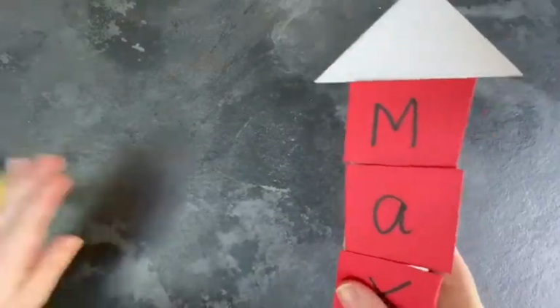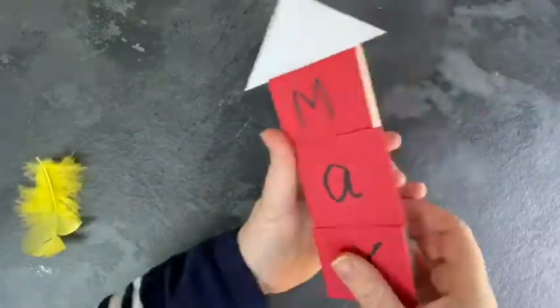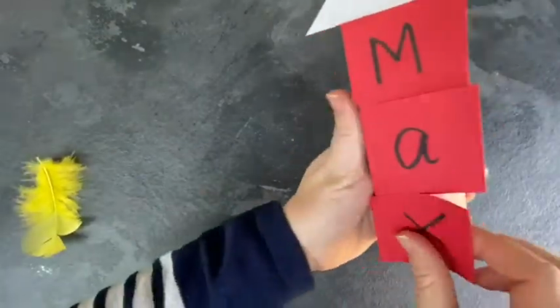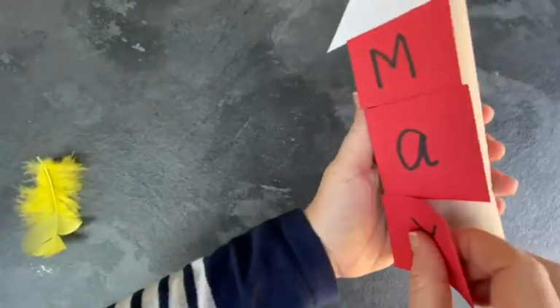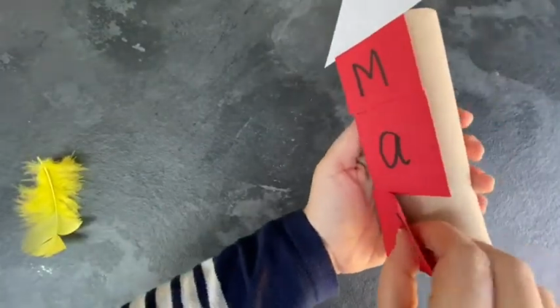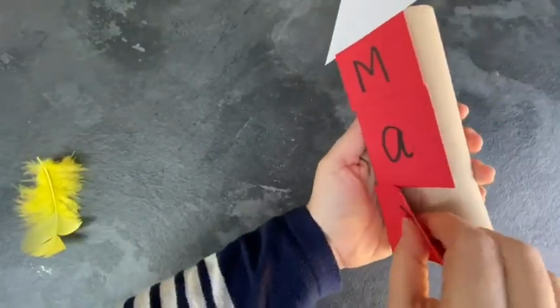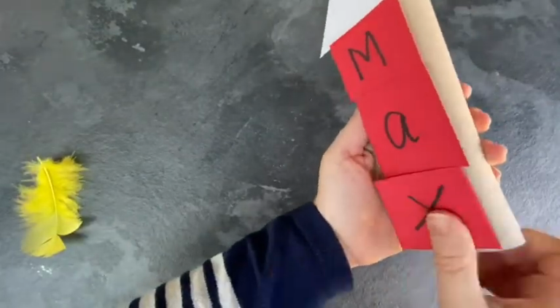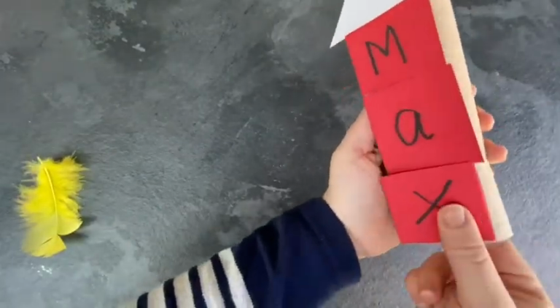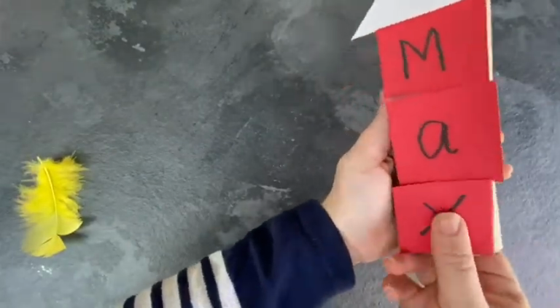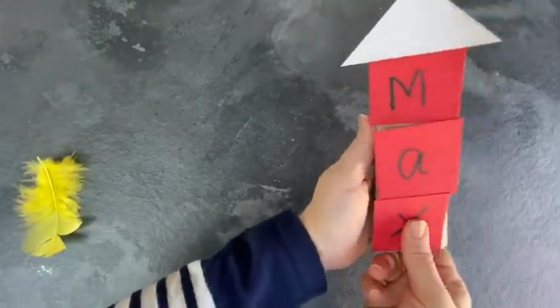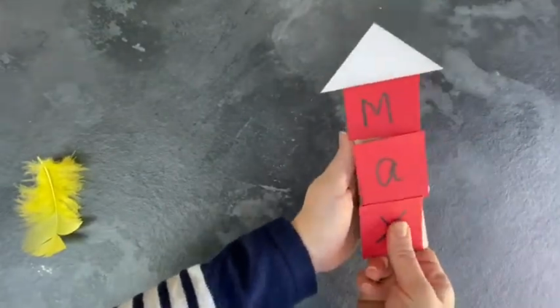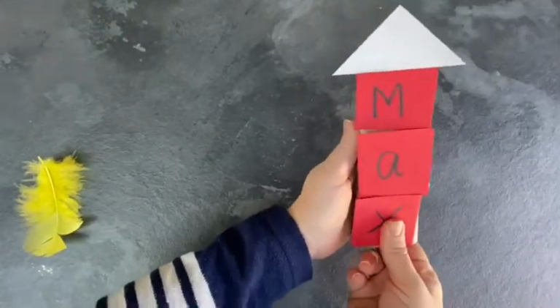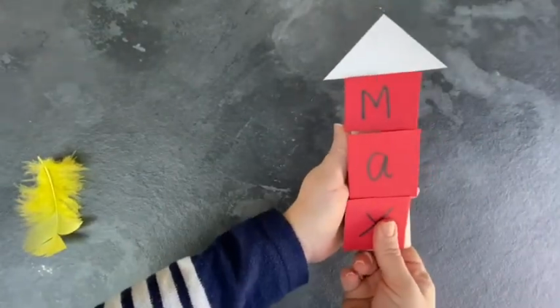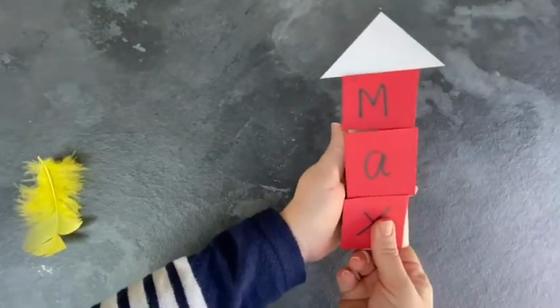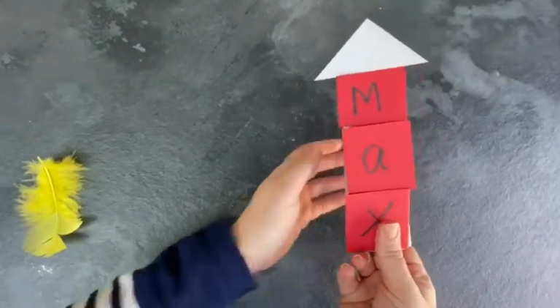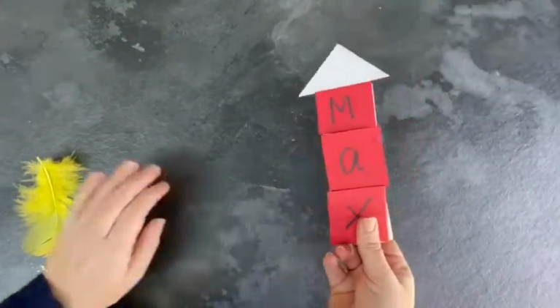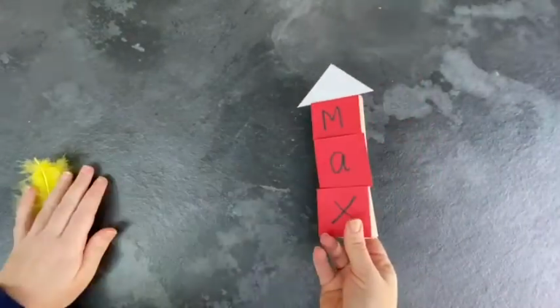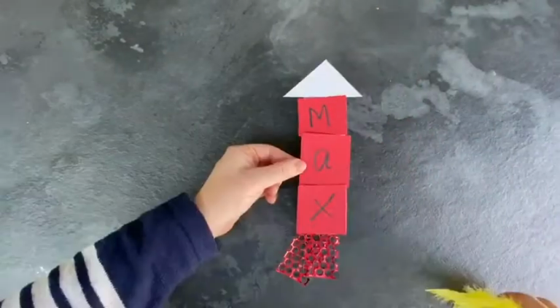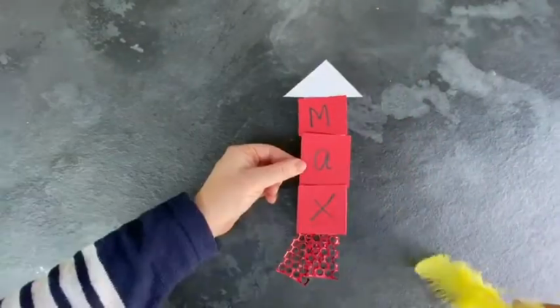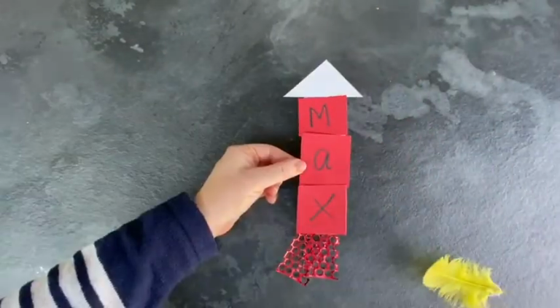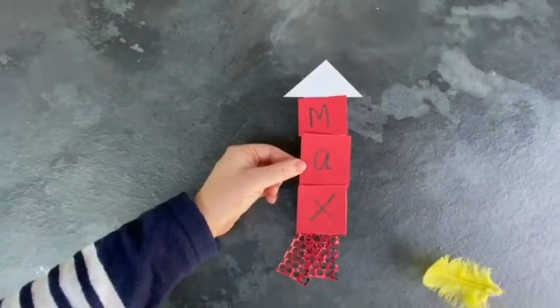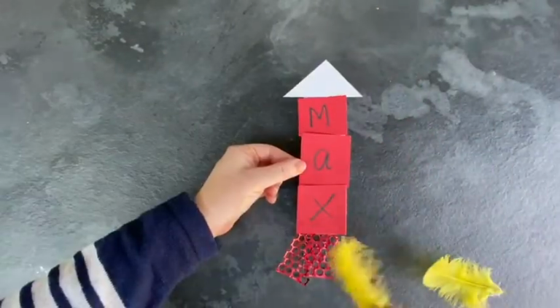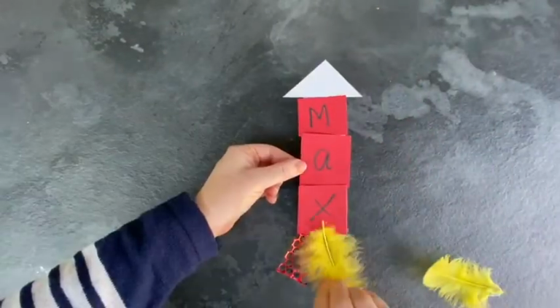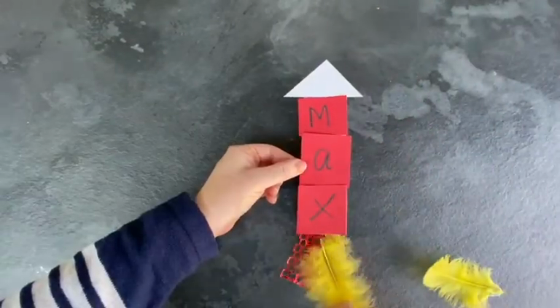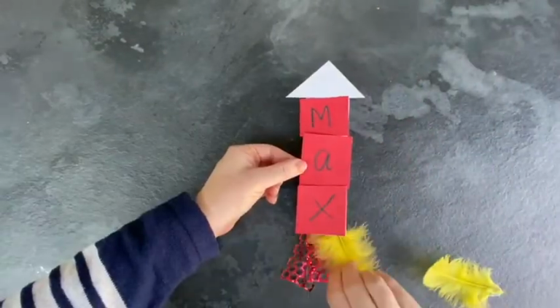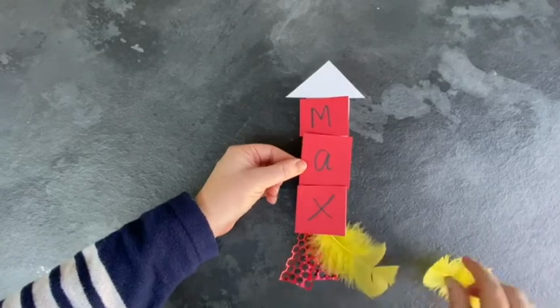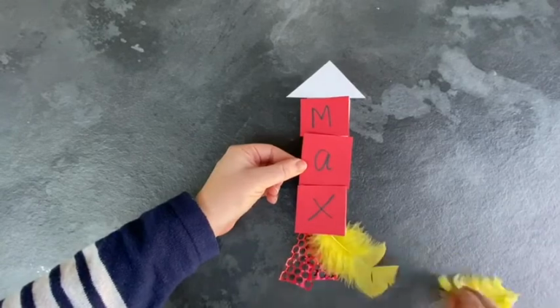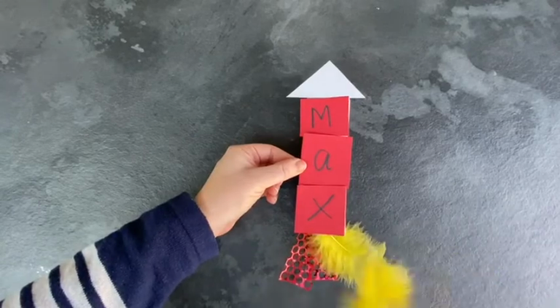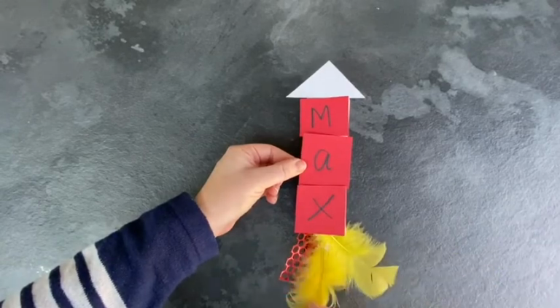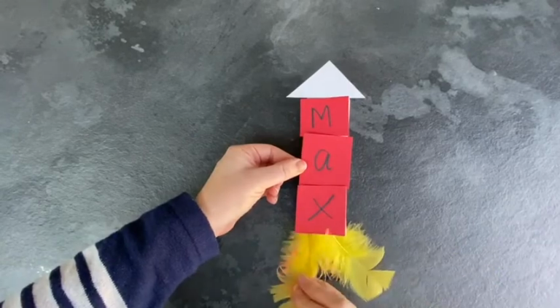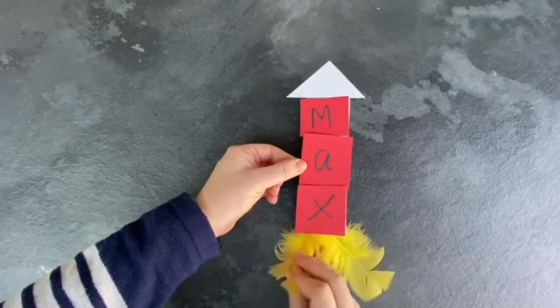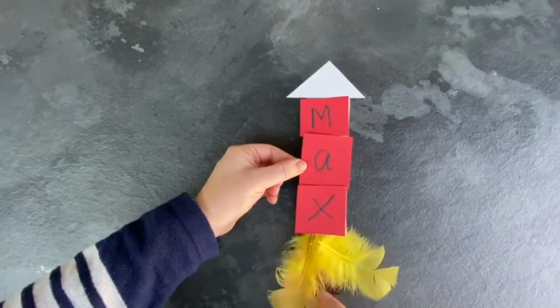They can stick it down onto some paper or make a 3D model by fastening onto an empty kitchen roll tube.